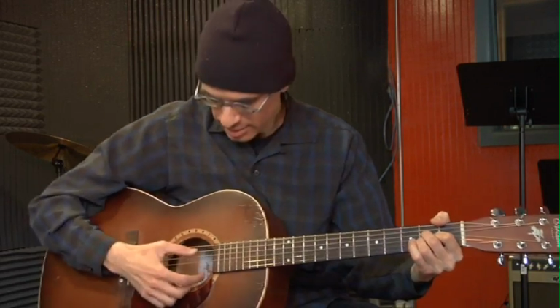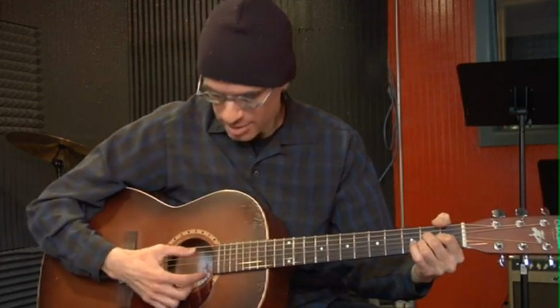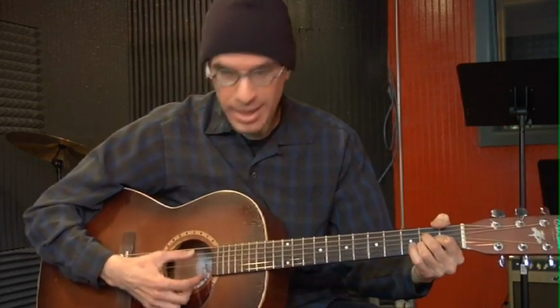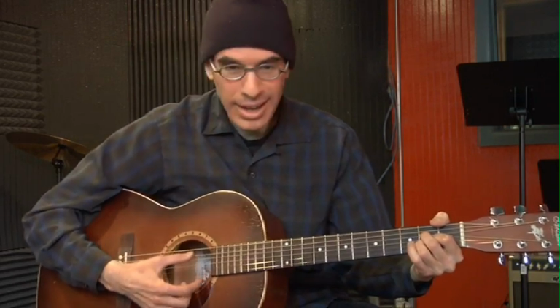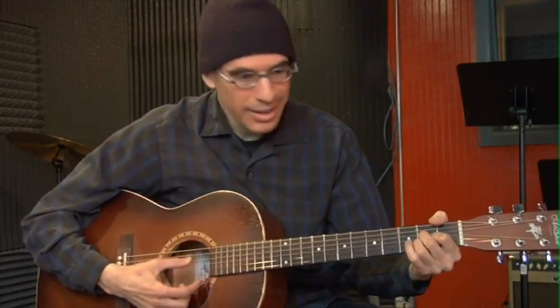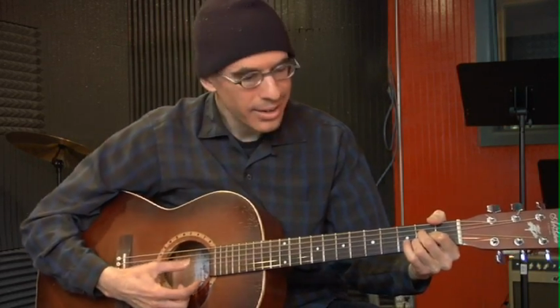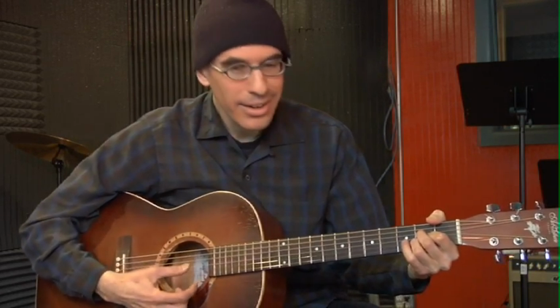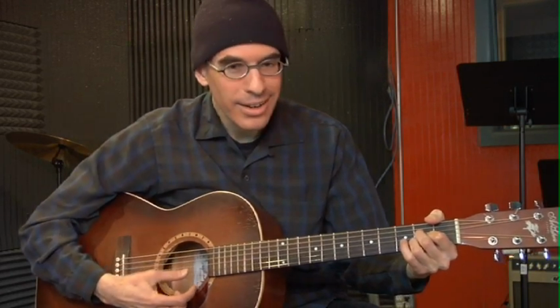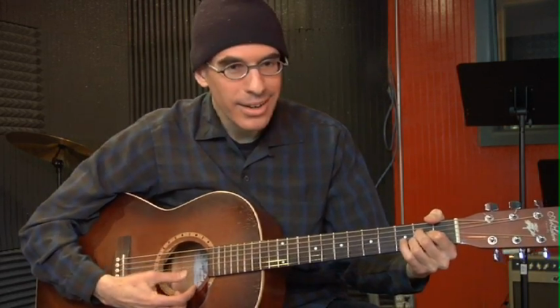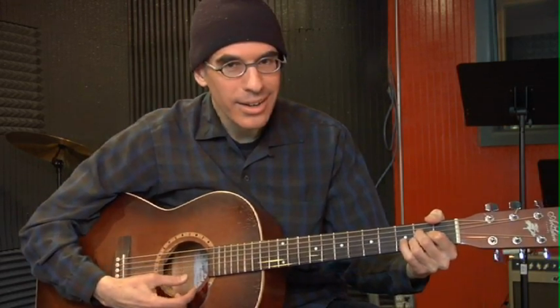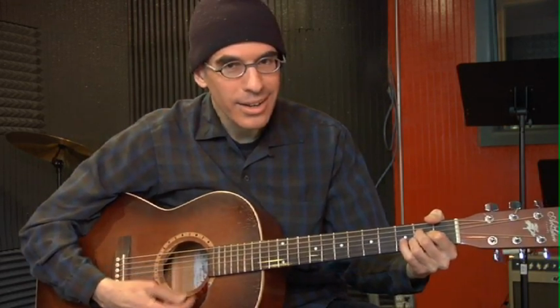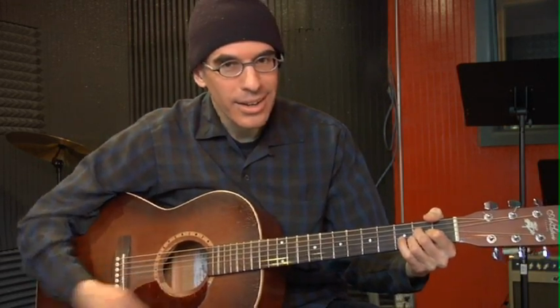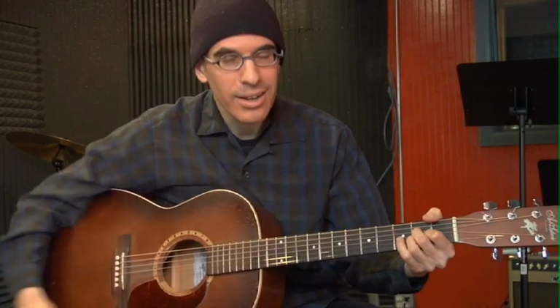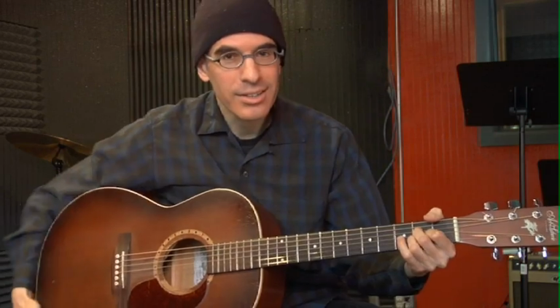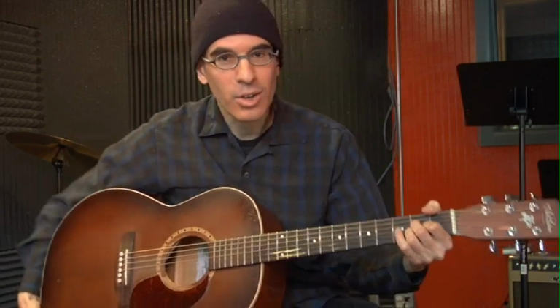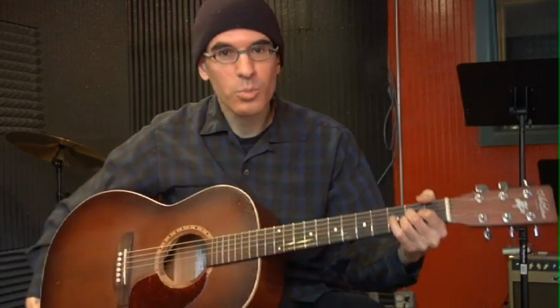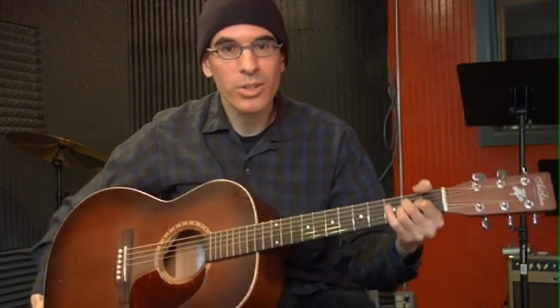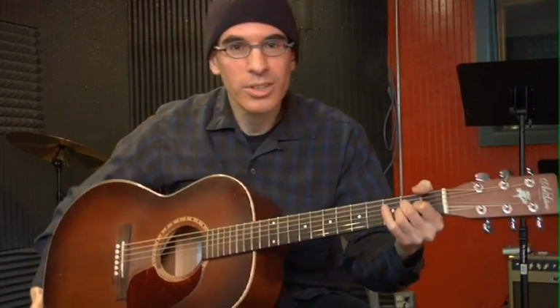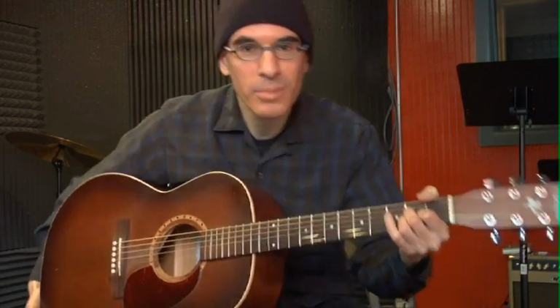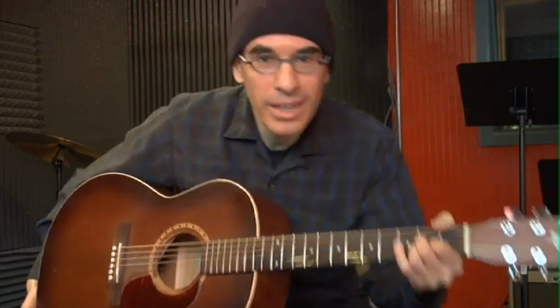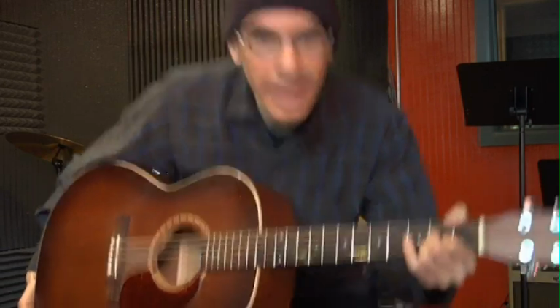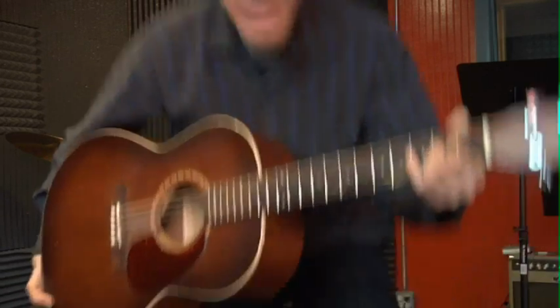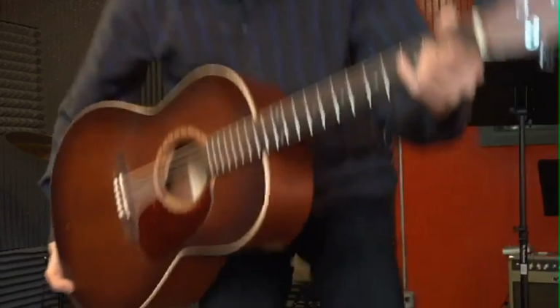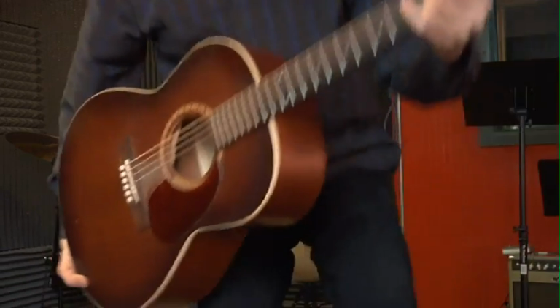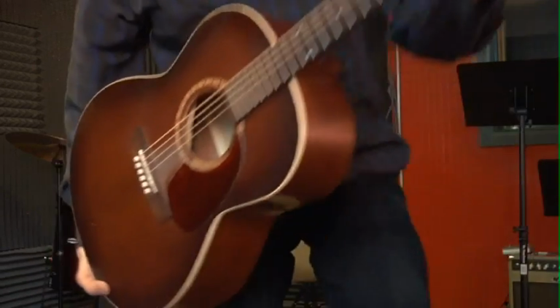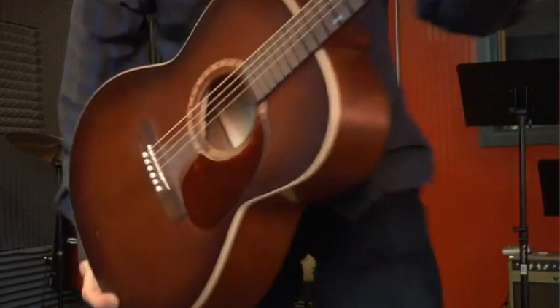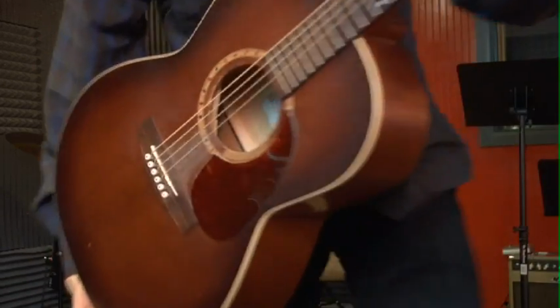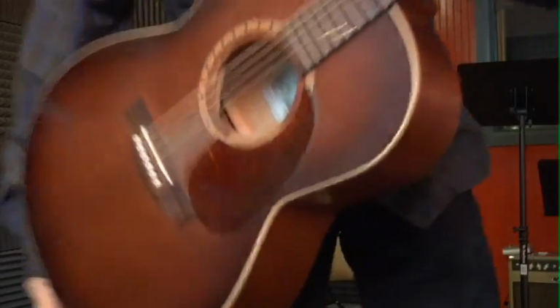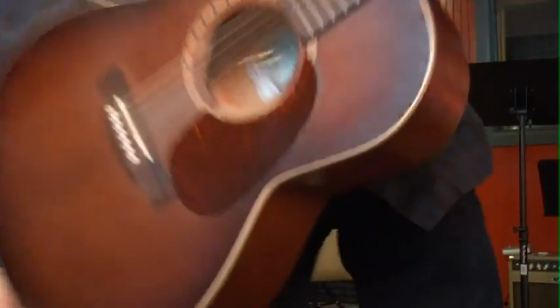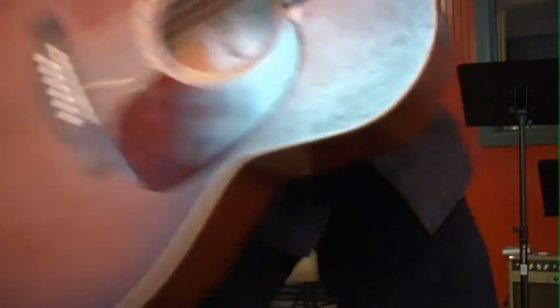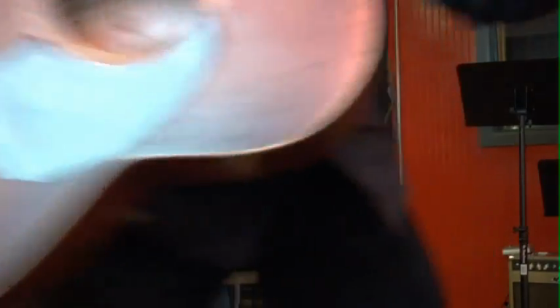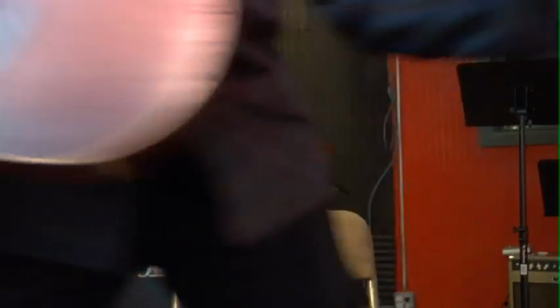Let's hear that. Sounds pretty good to me. And it looks something like this.